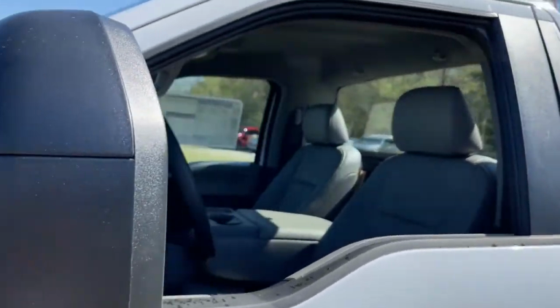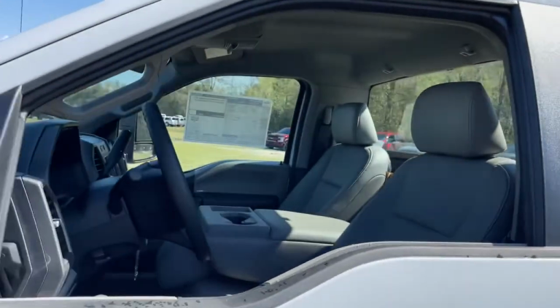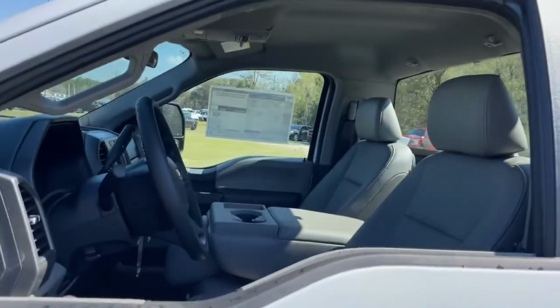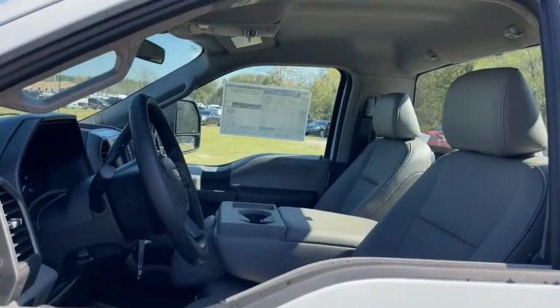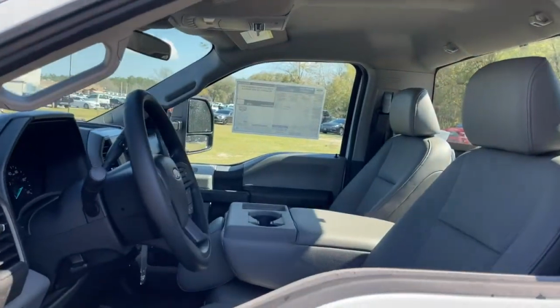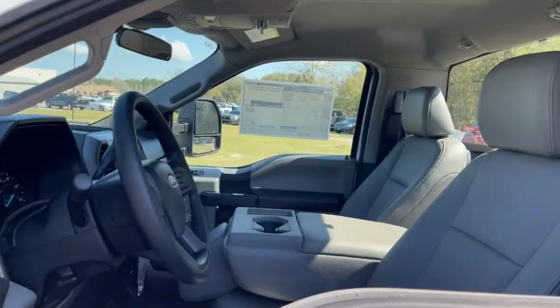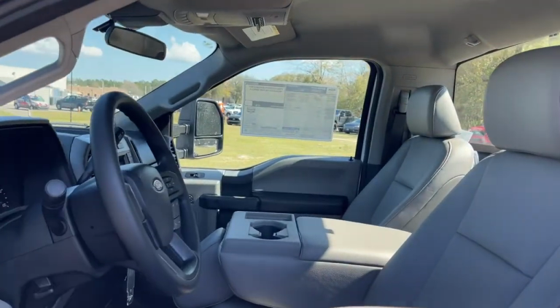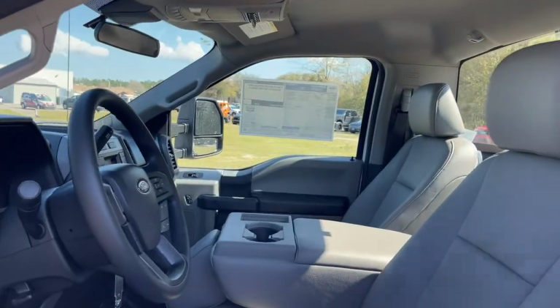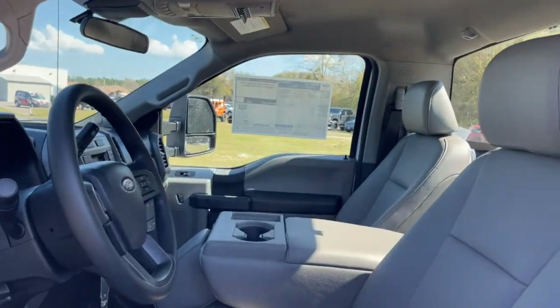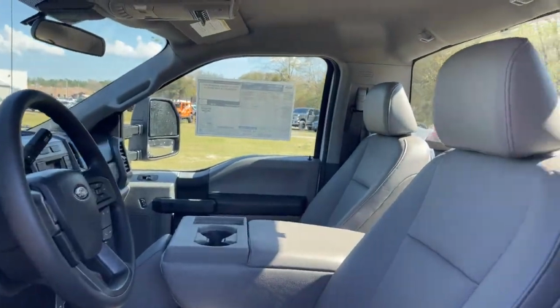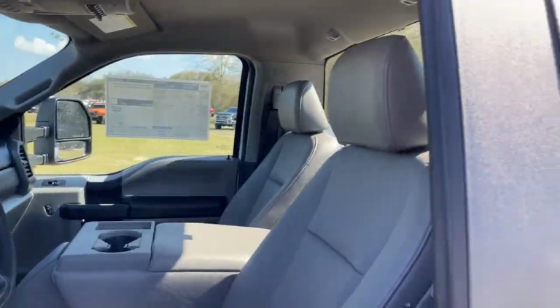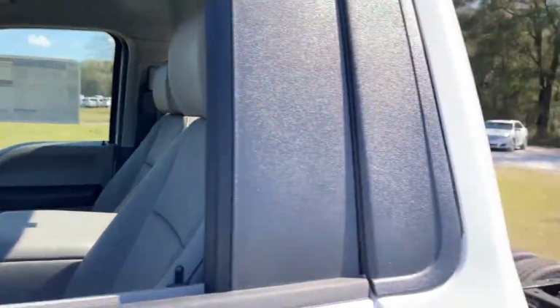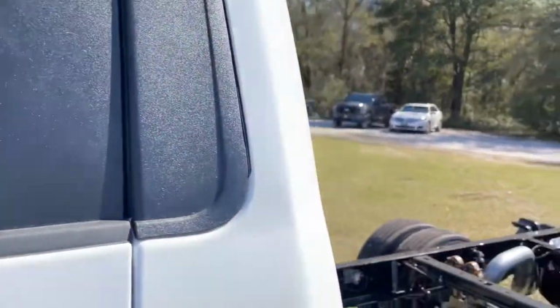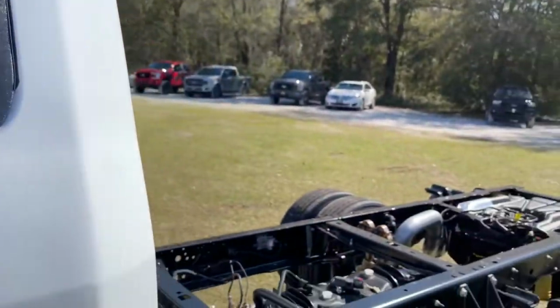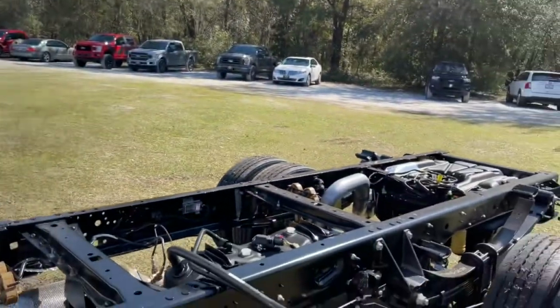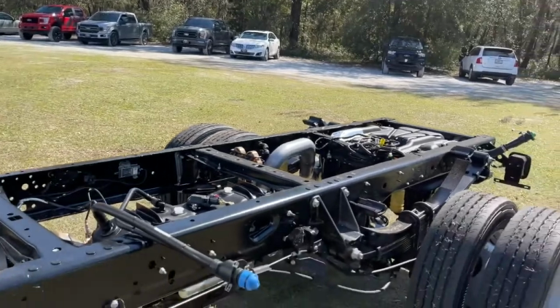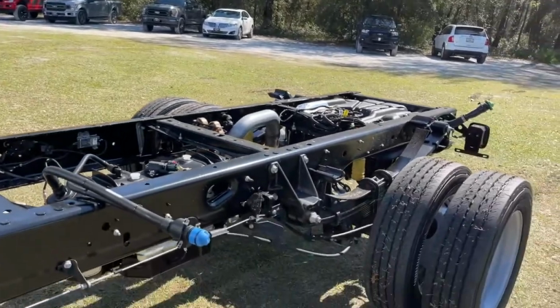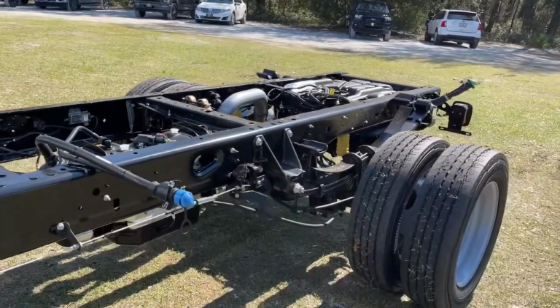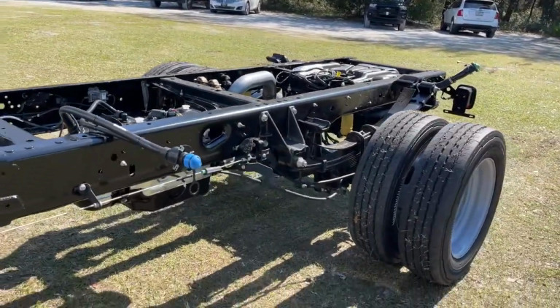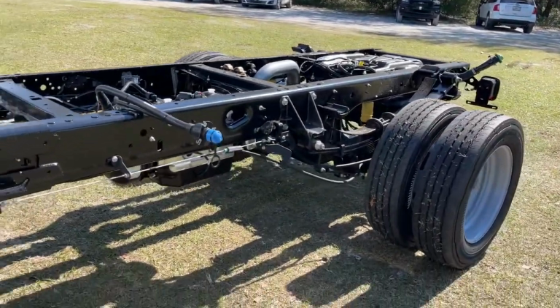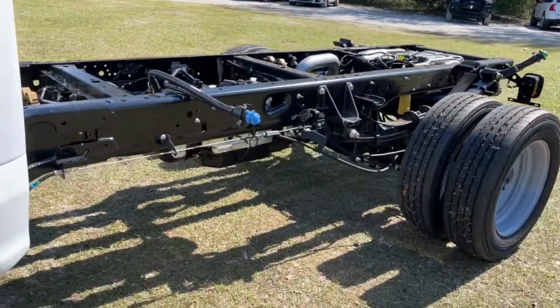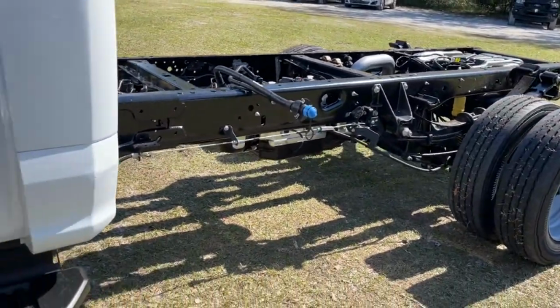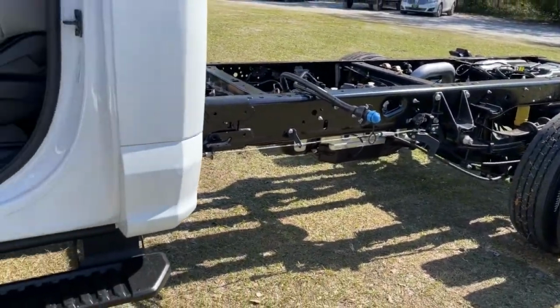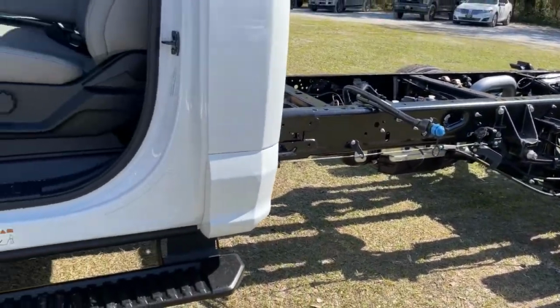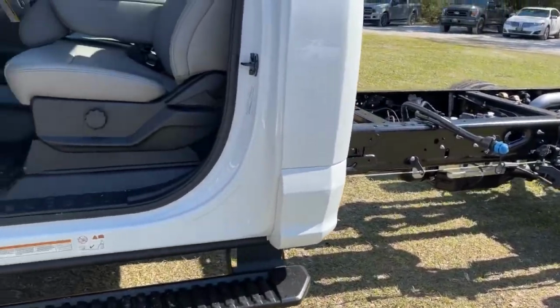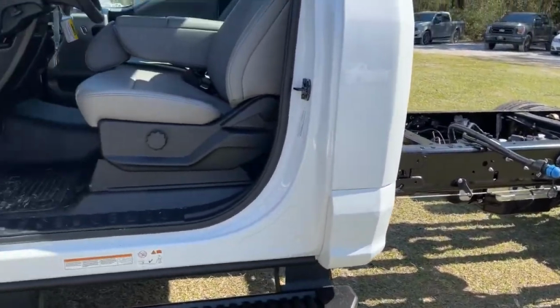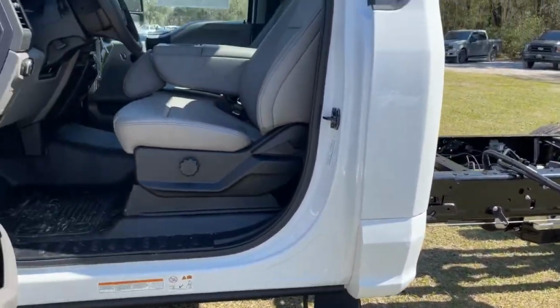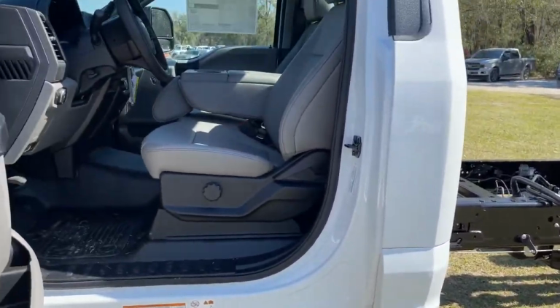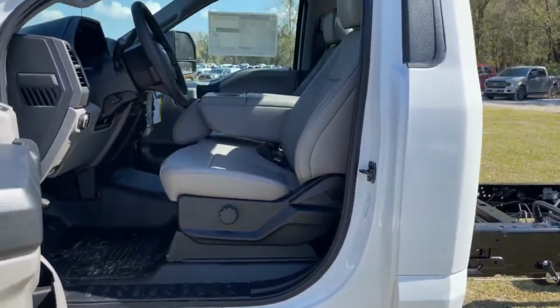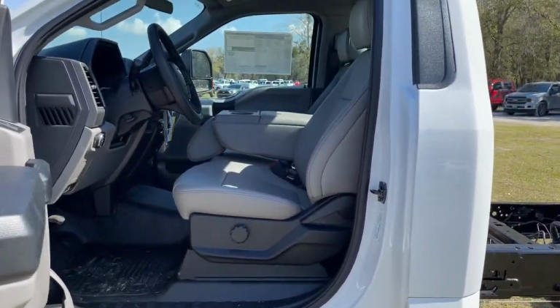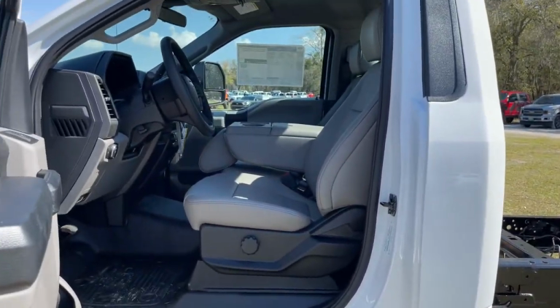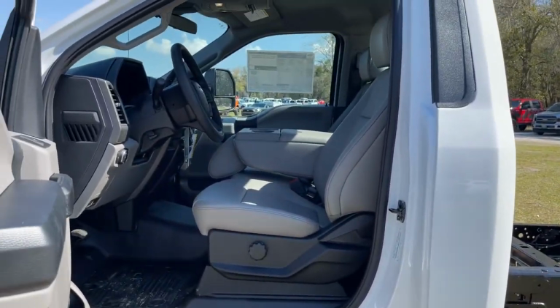The following are some of this vehicle's highlighted options: trip computer, four-wheel disc brakes, power steering.